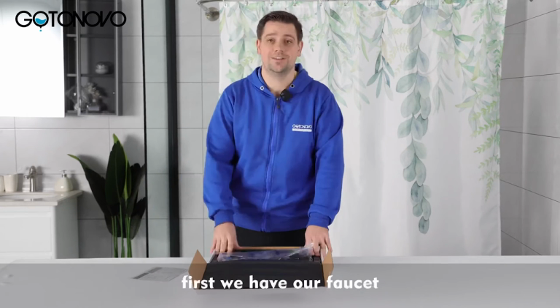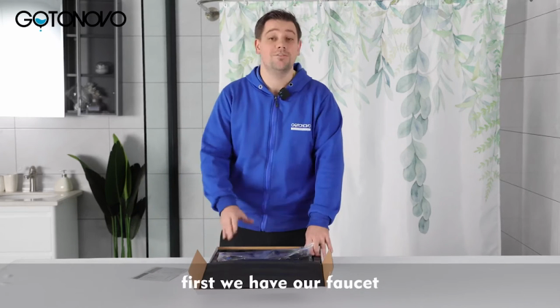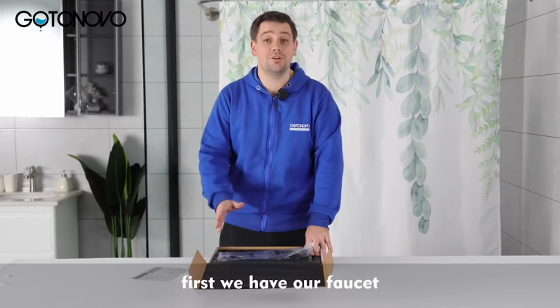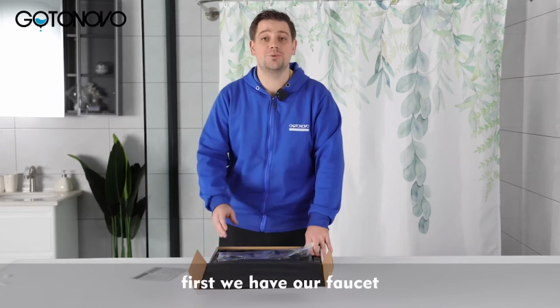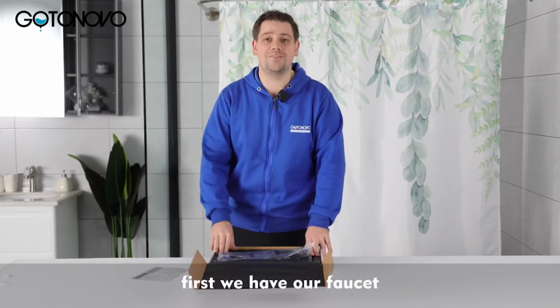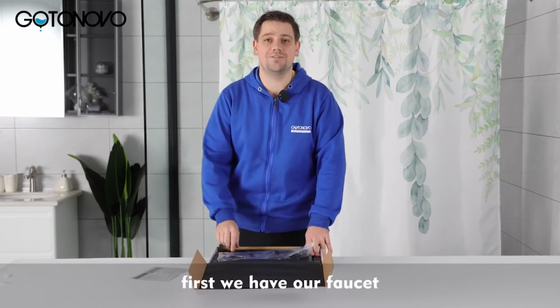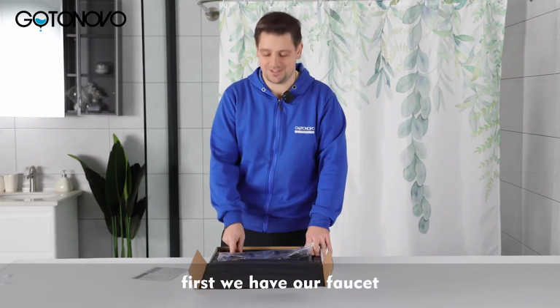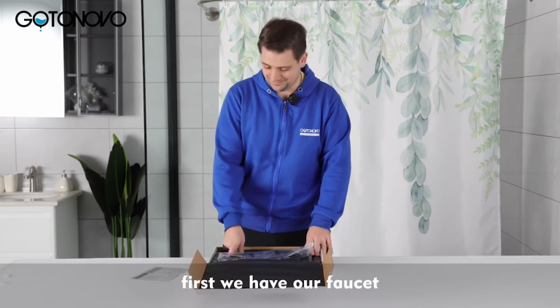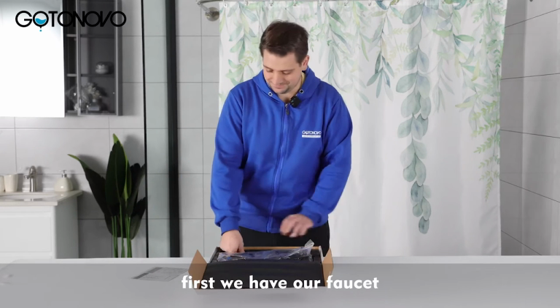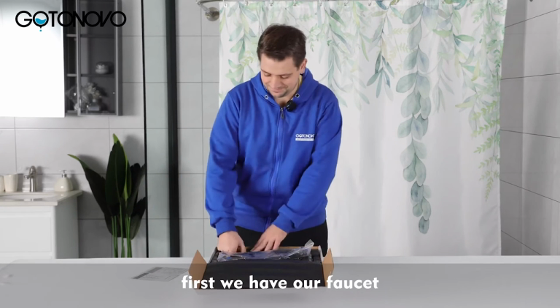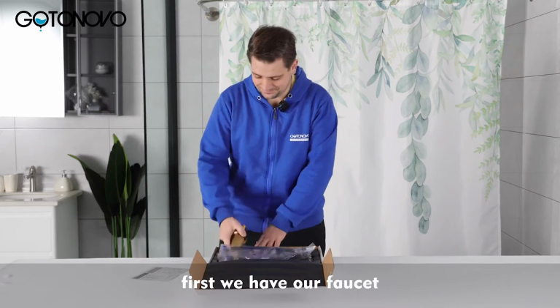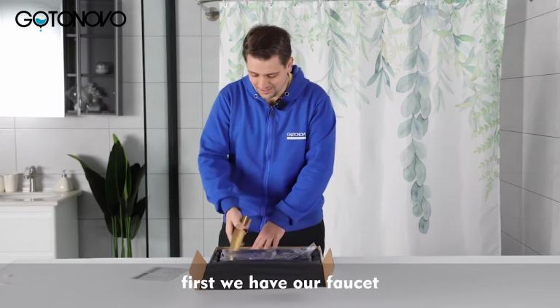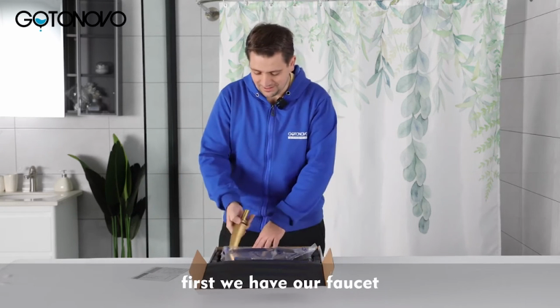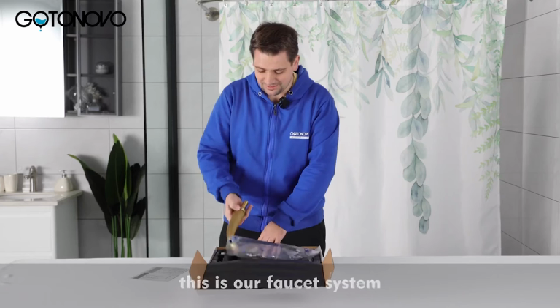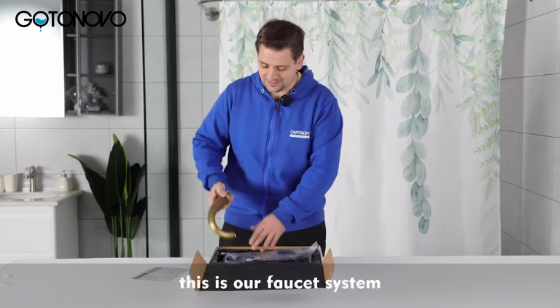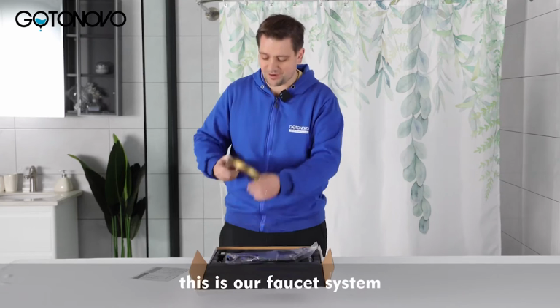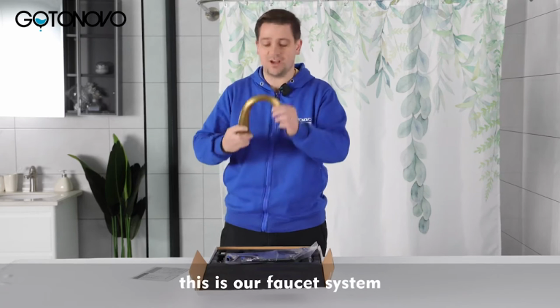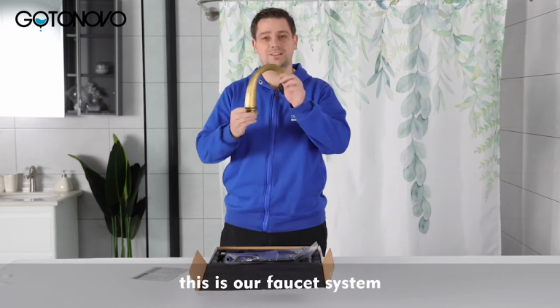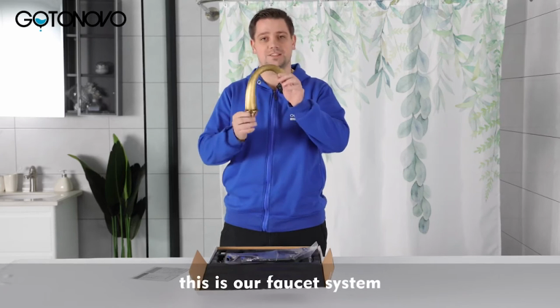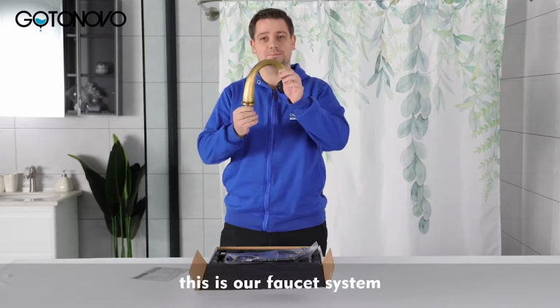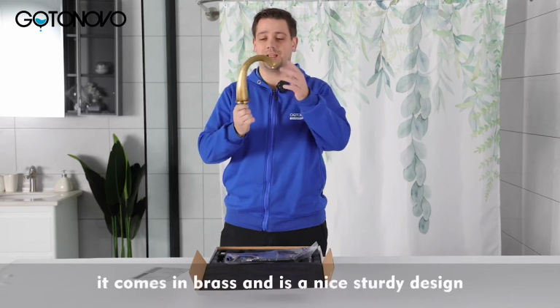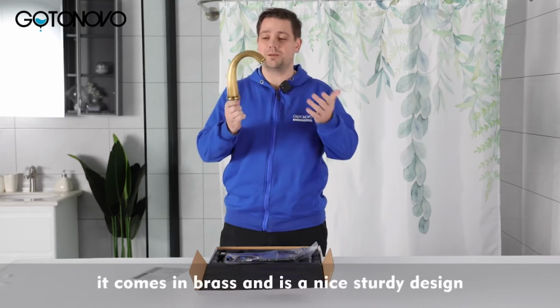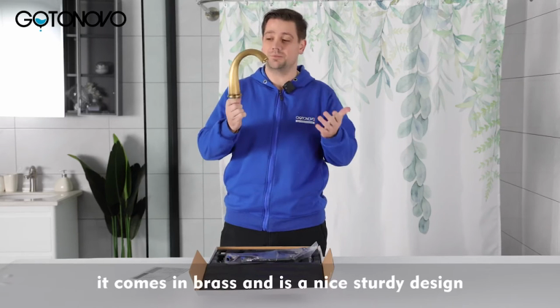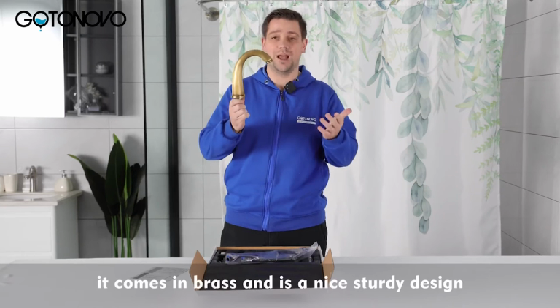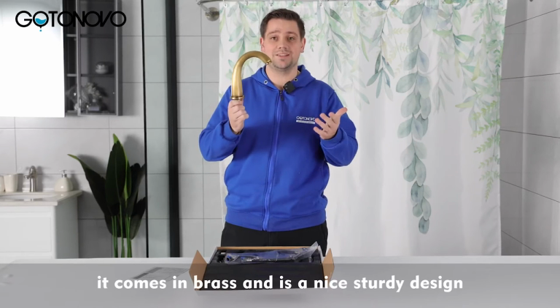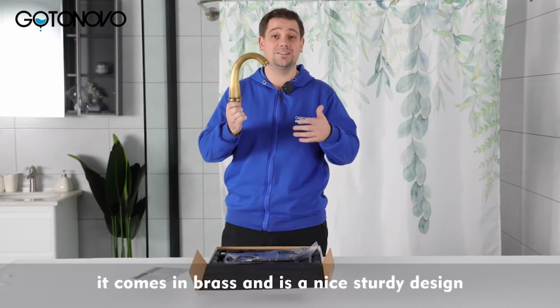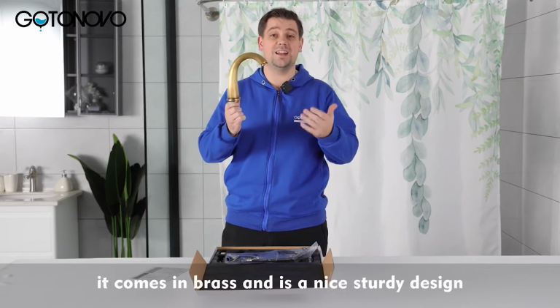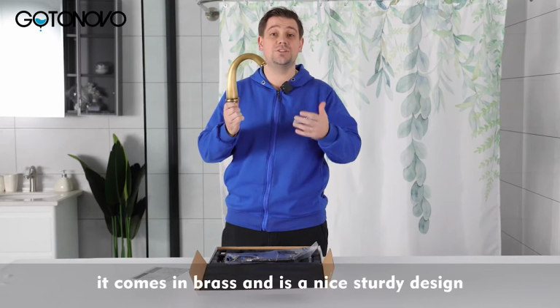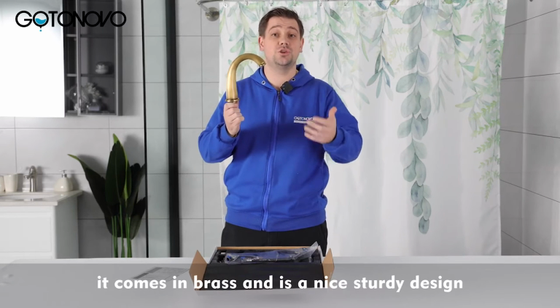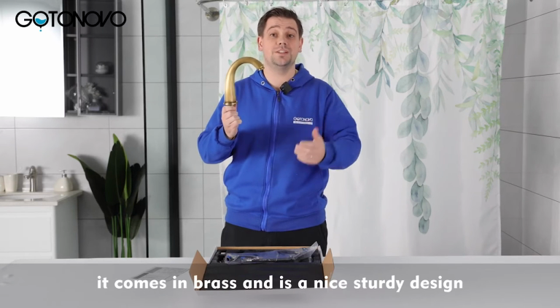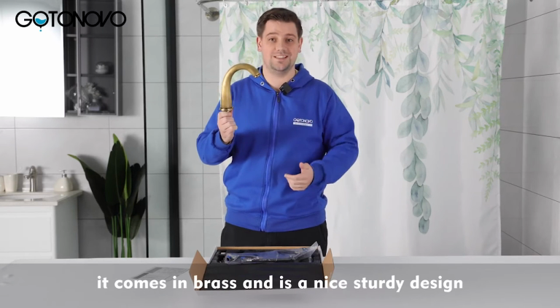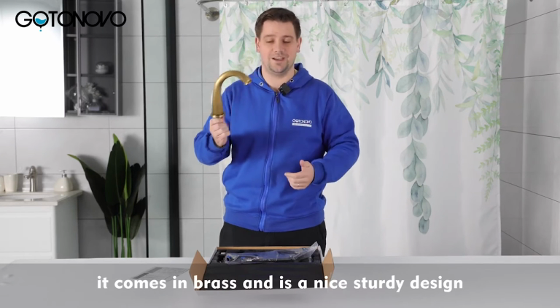First we have our faucet. This is our faucet system. It comes in brass and is a nice sturdy design.